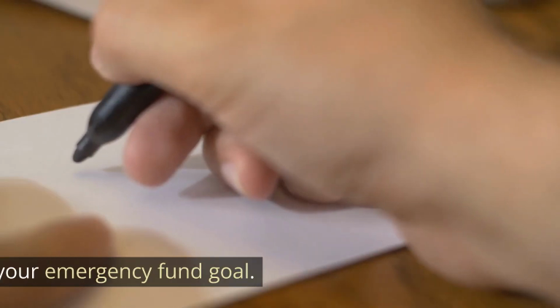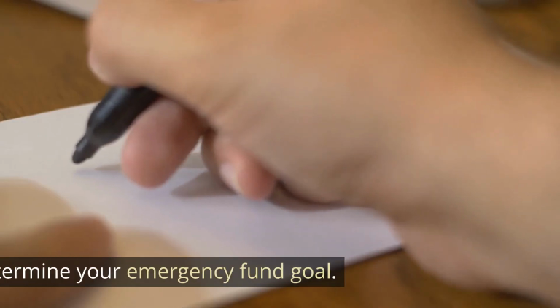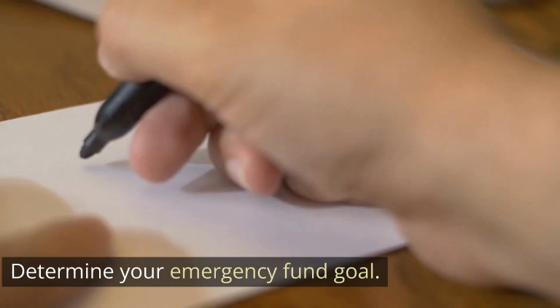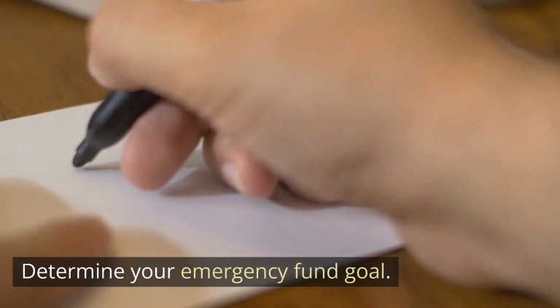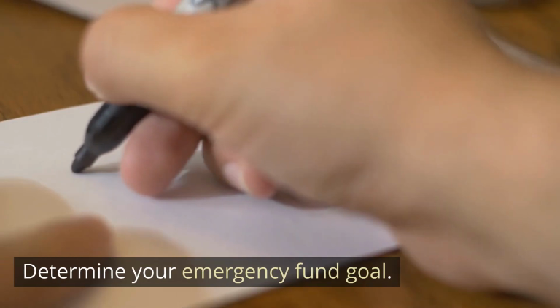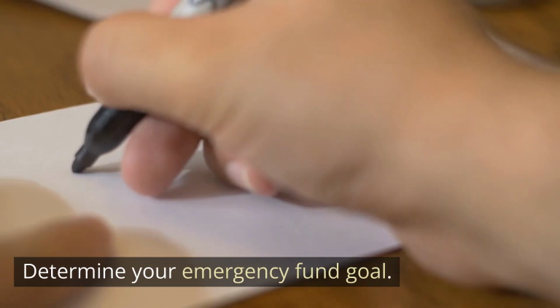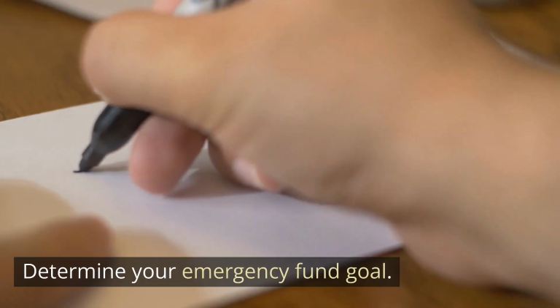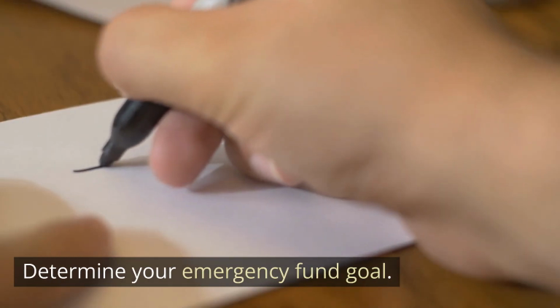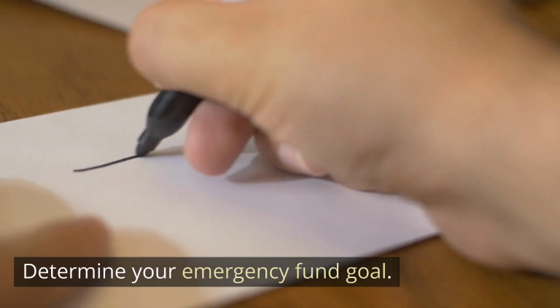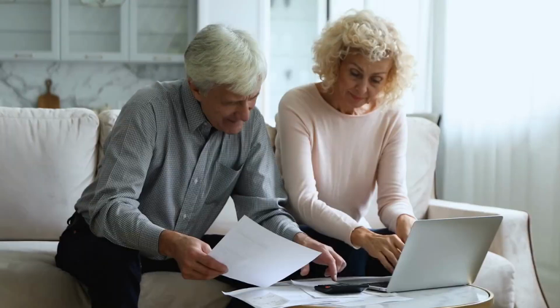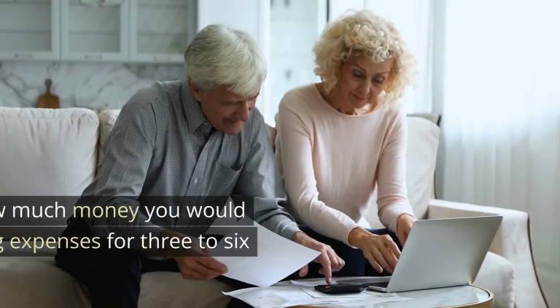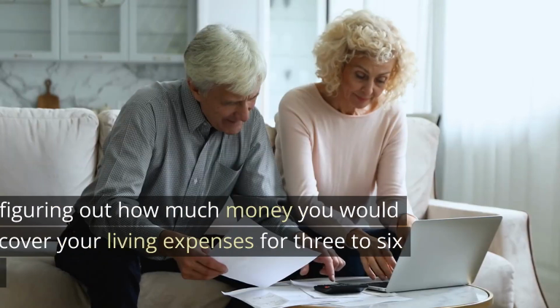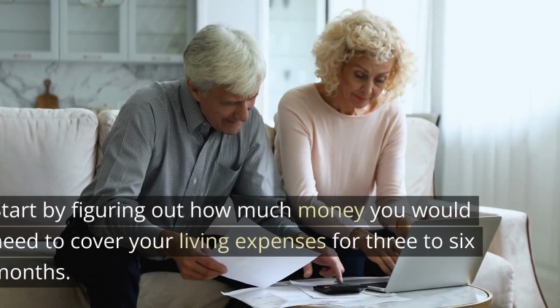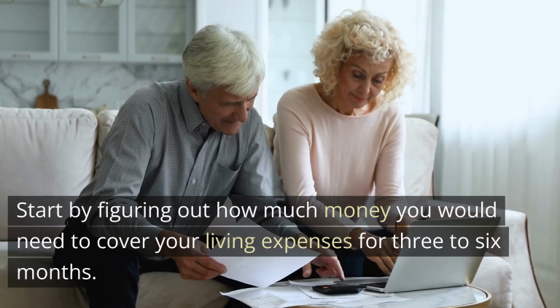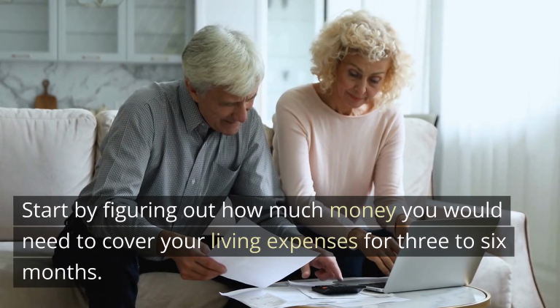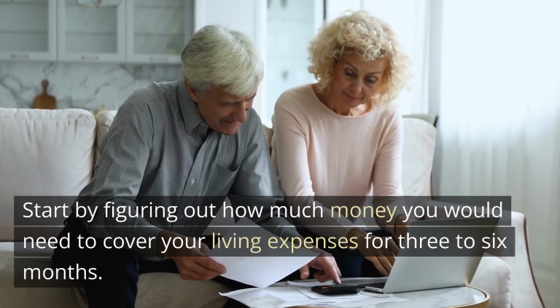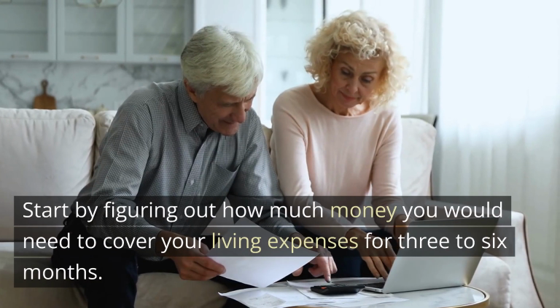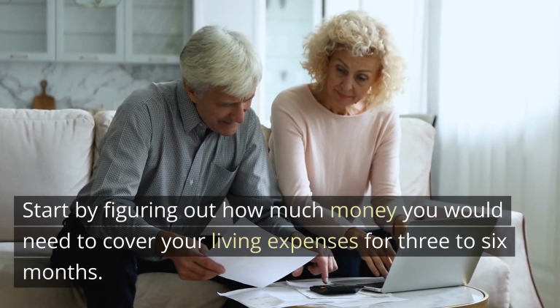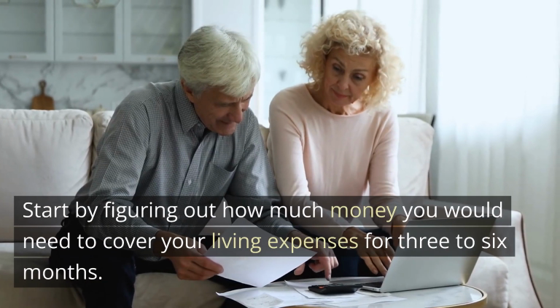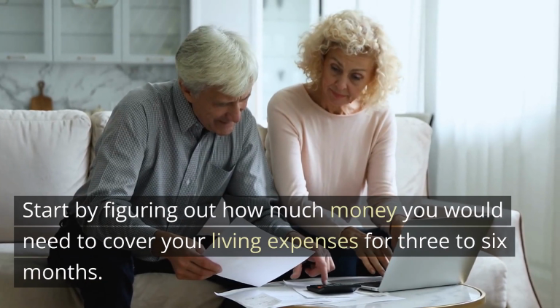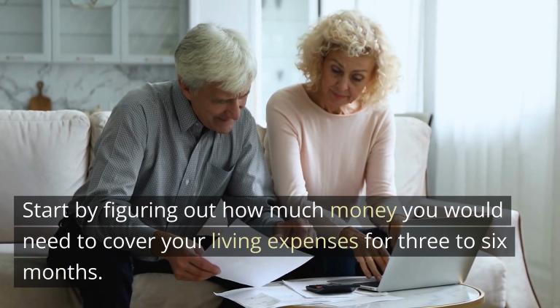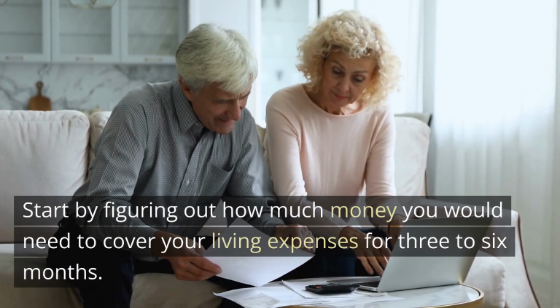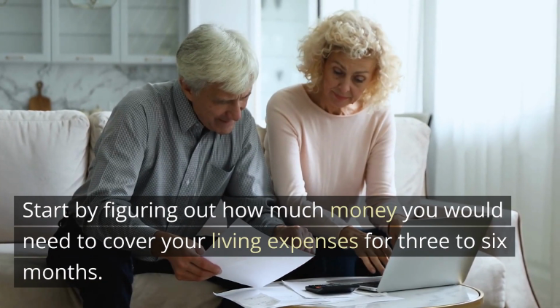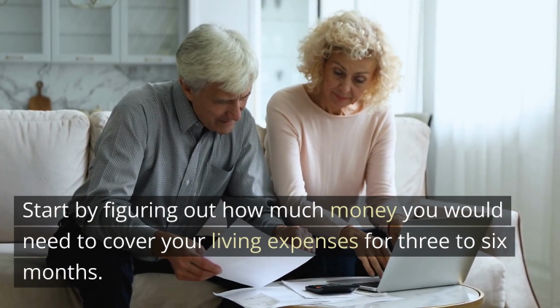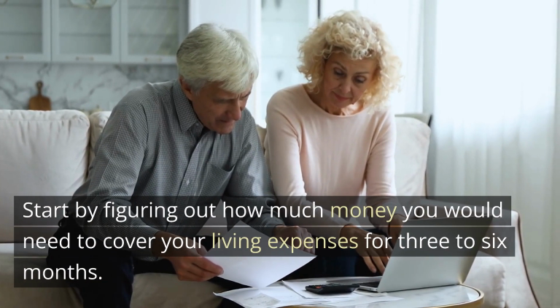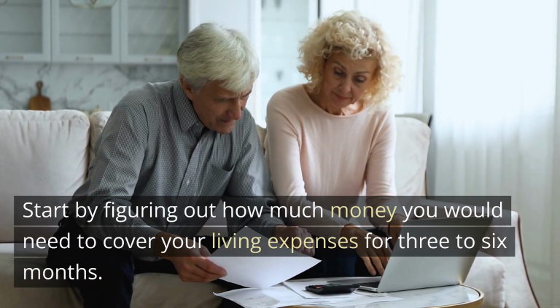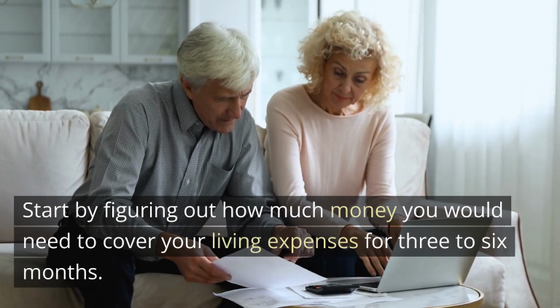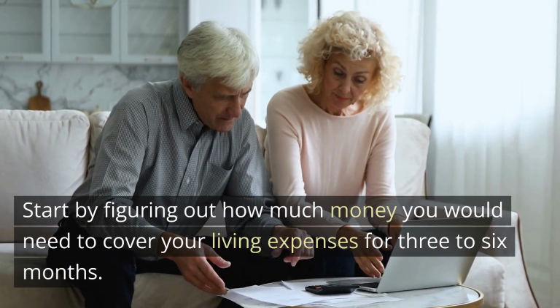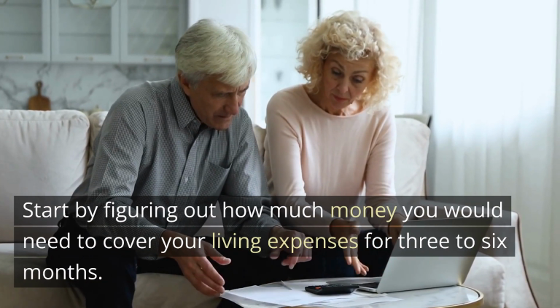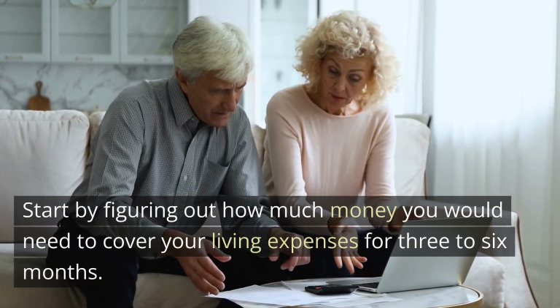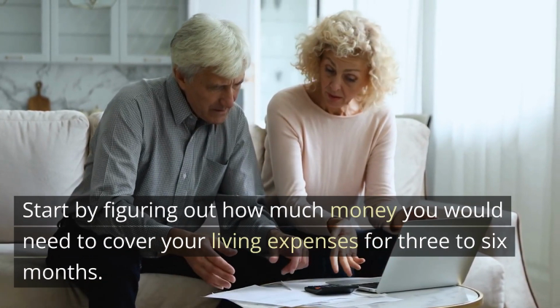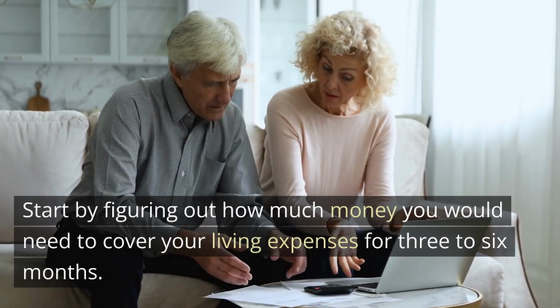Determine your emergency fund goal. Start by figuring out how much money you would need to cover your living expenses for three to six months.